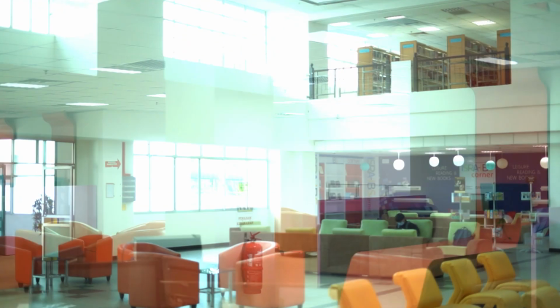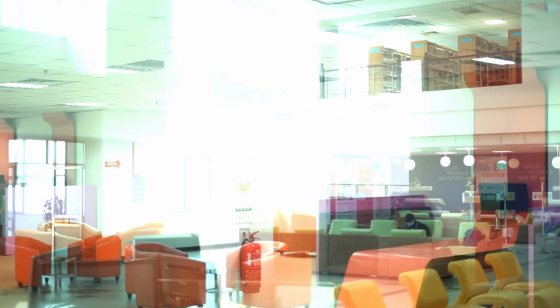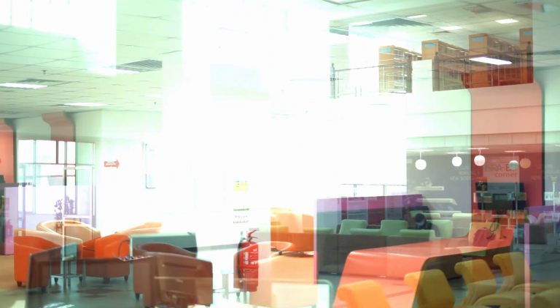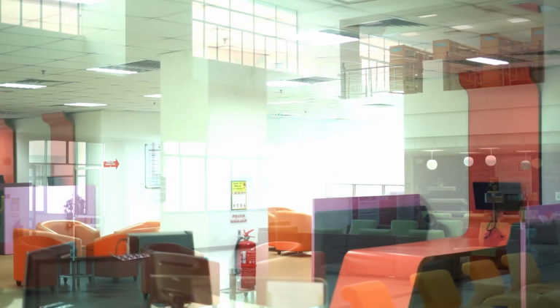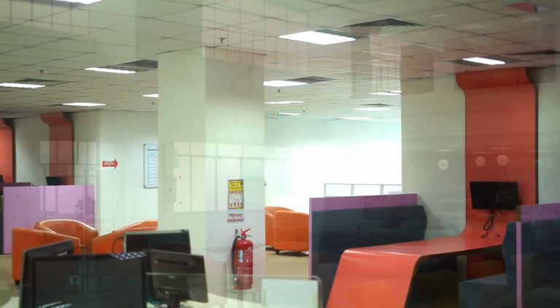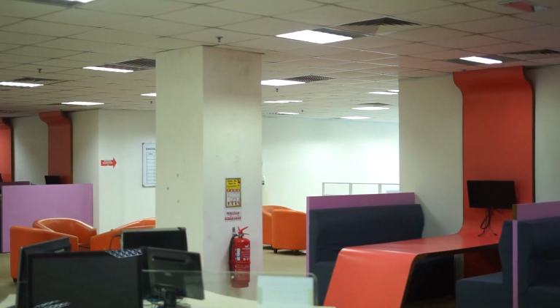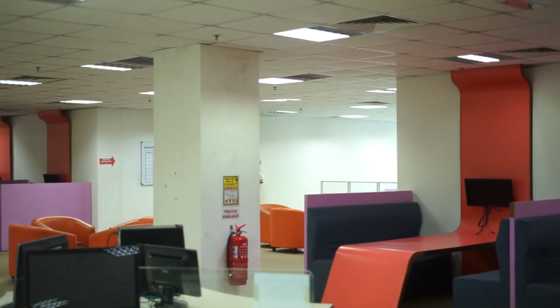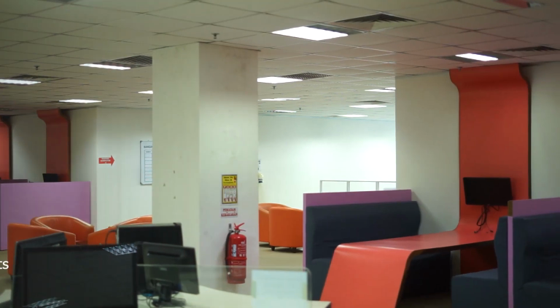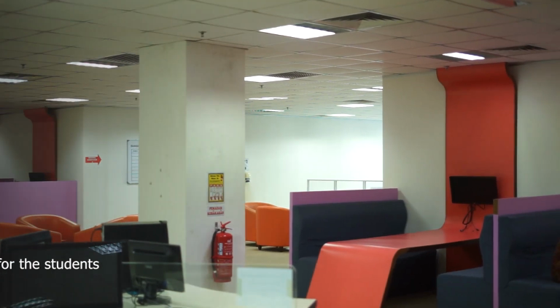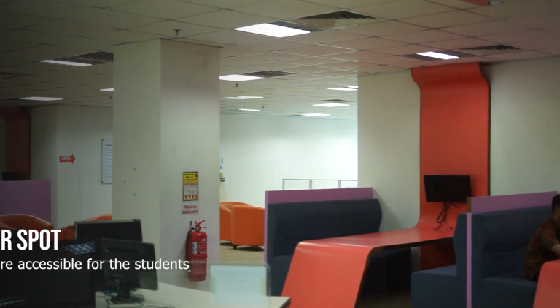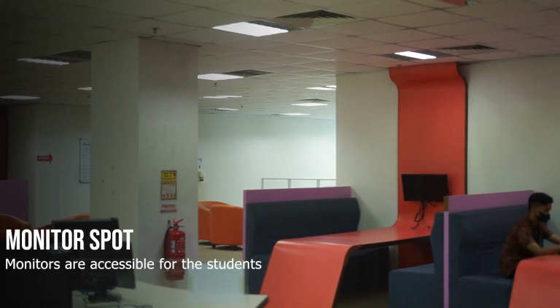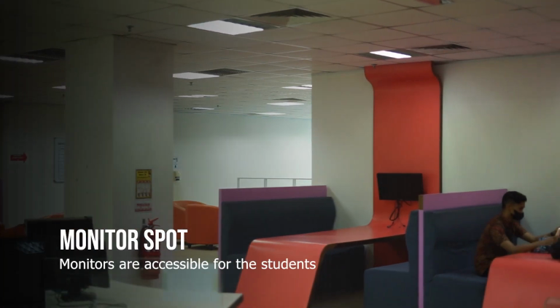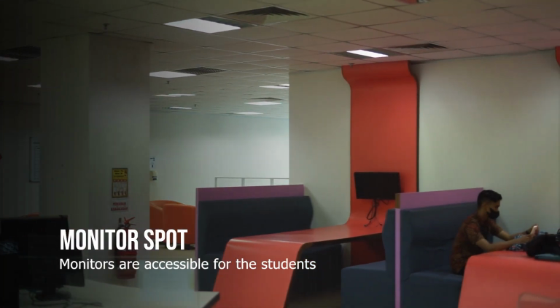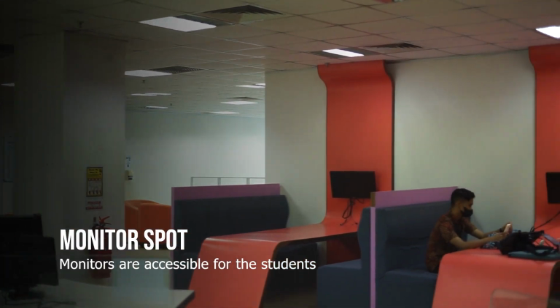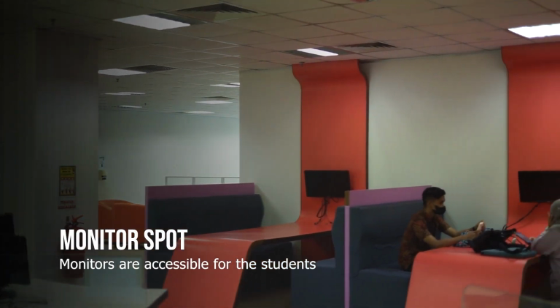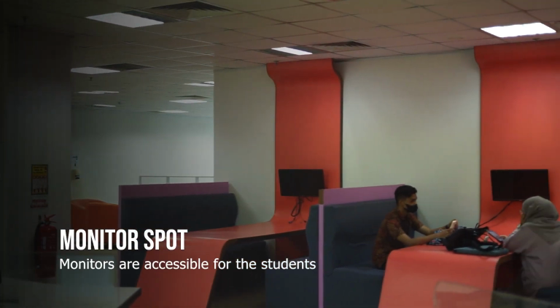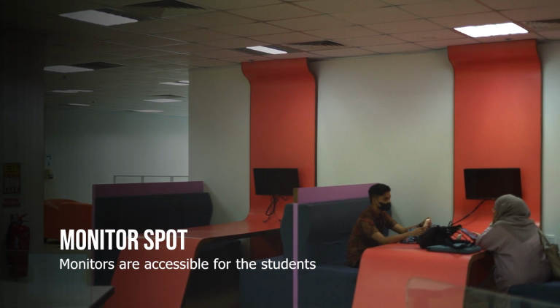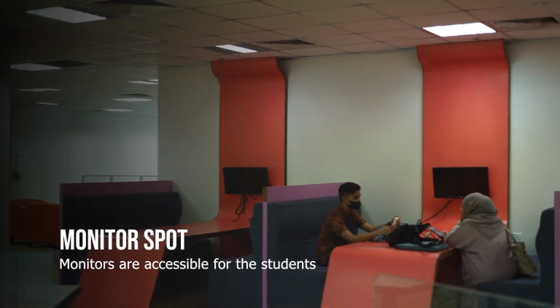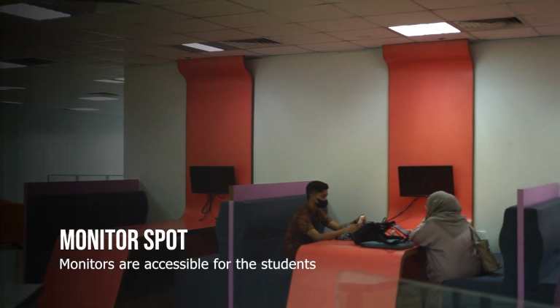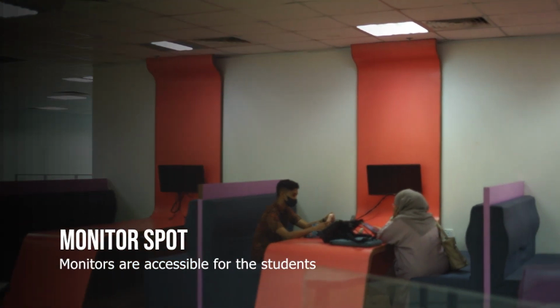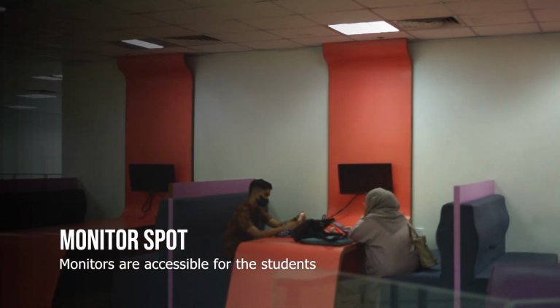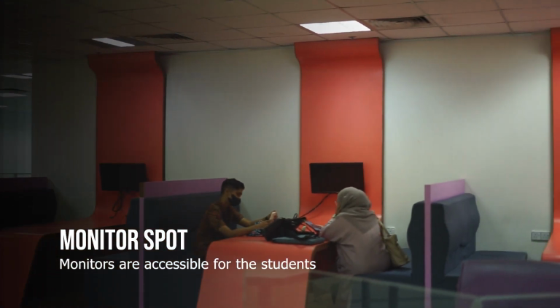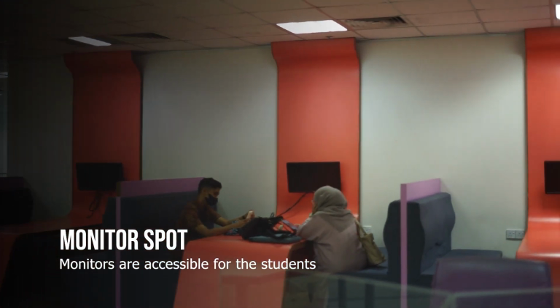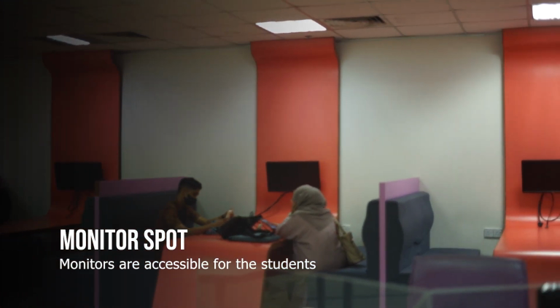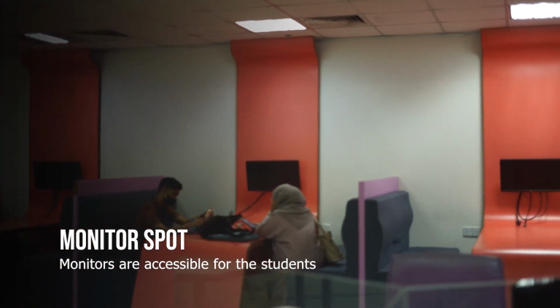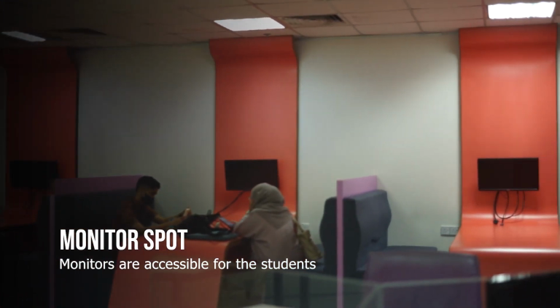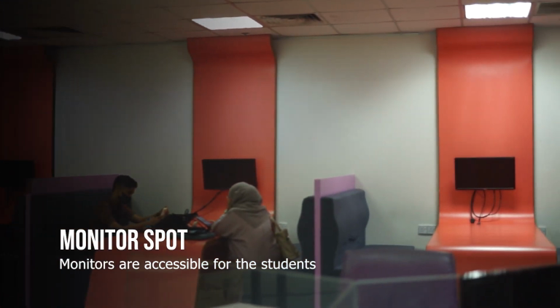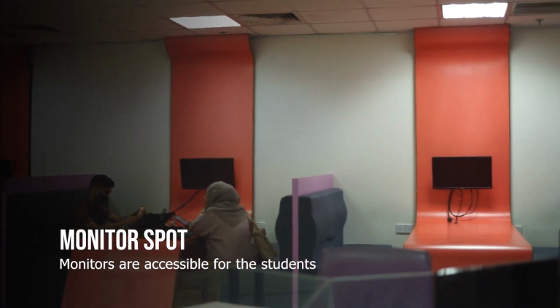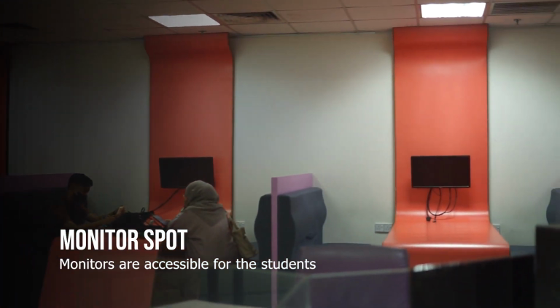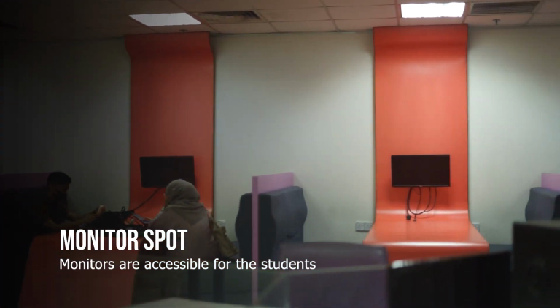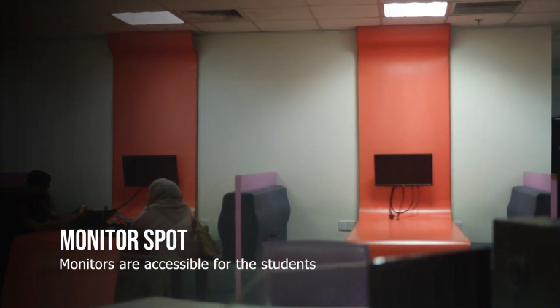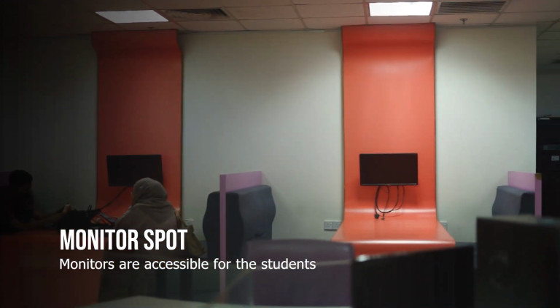UUM Library. There are lots of comfy spots for students to study.